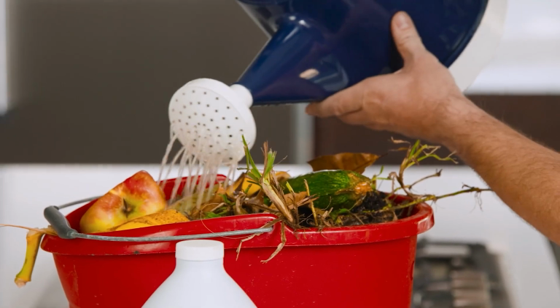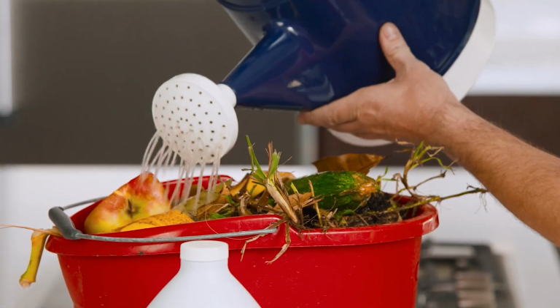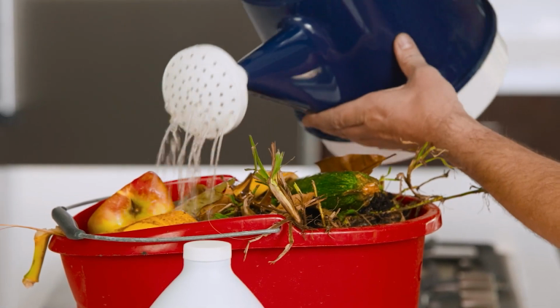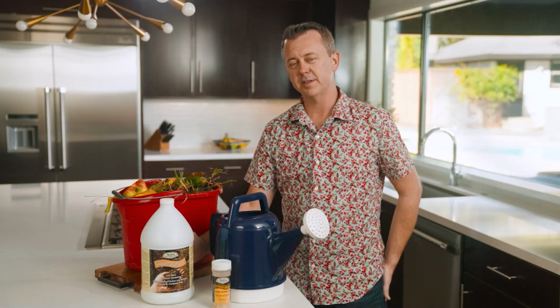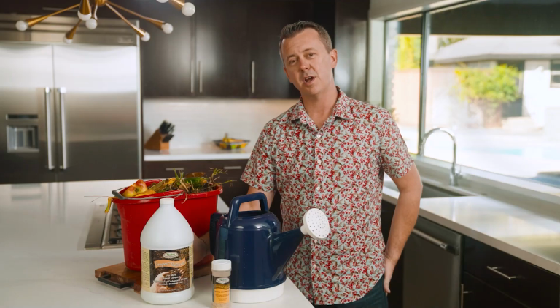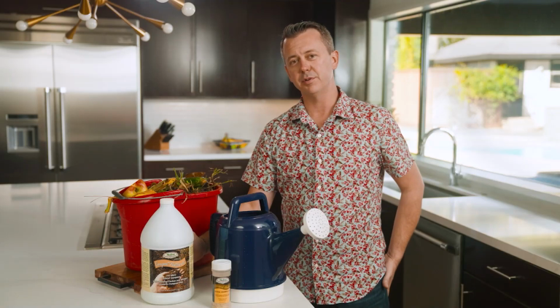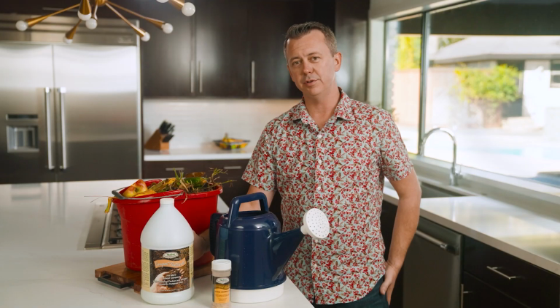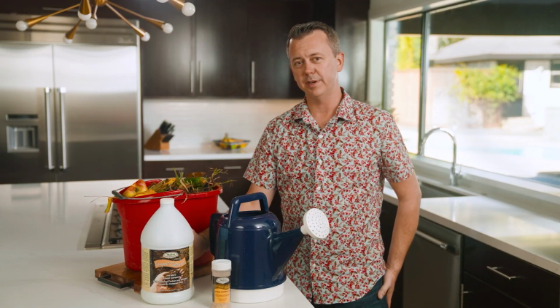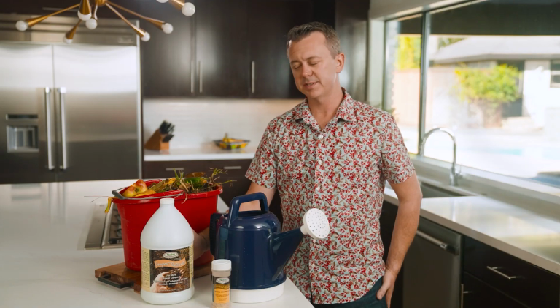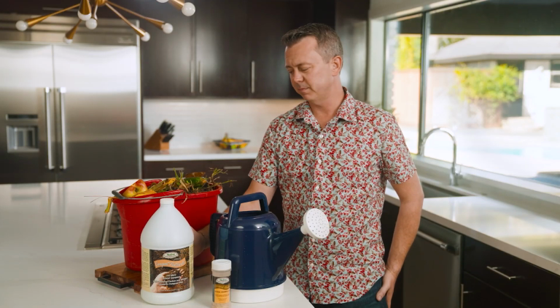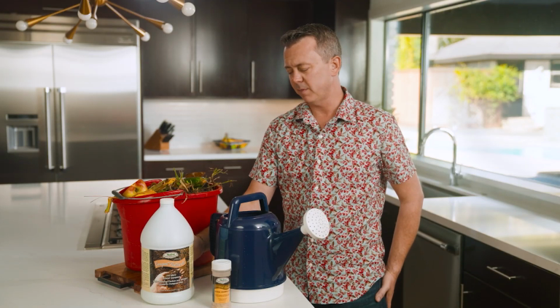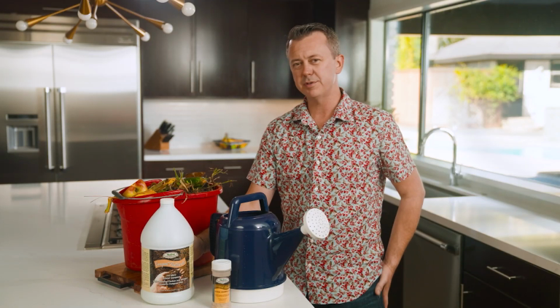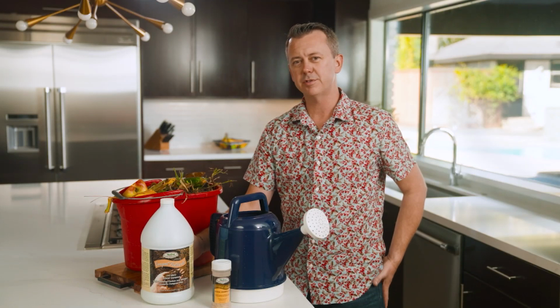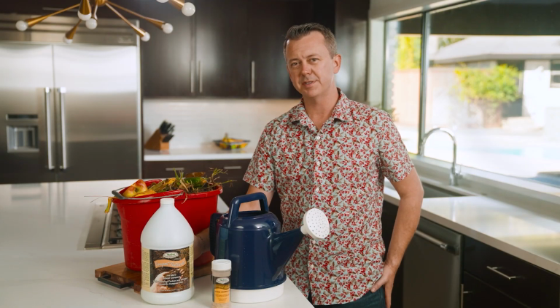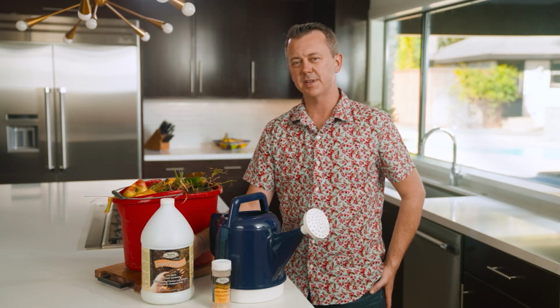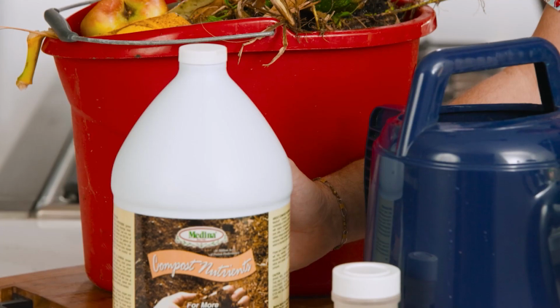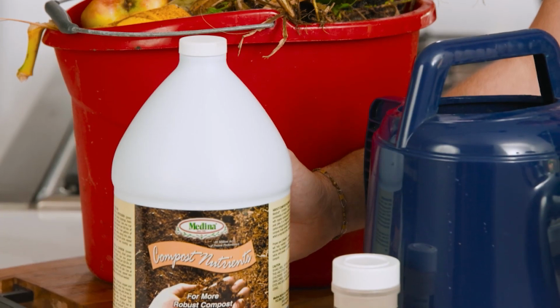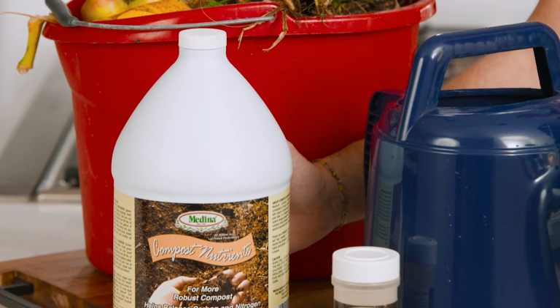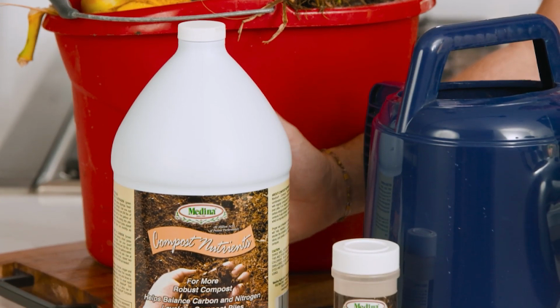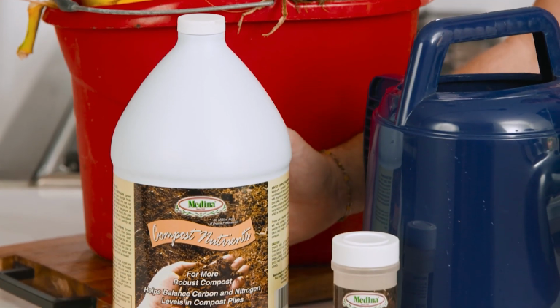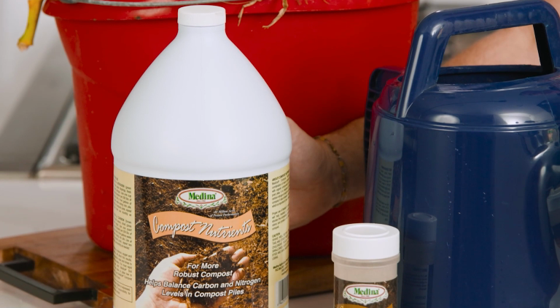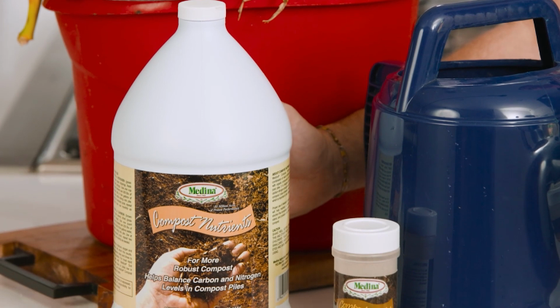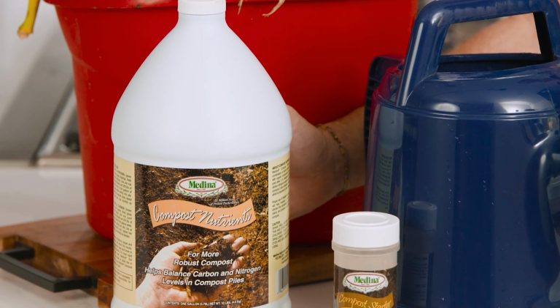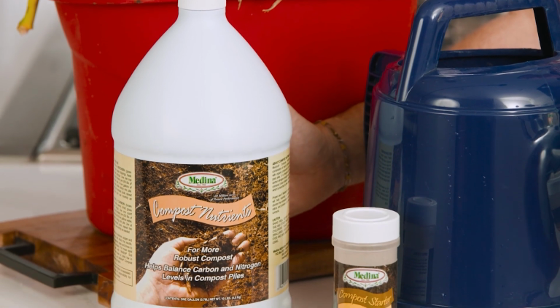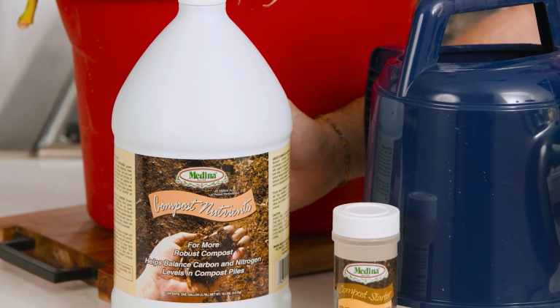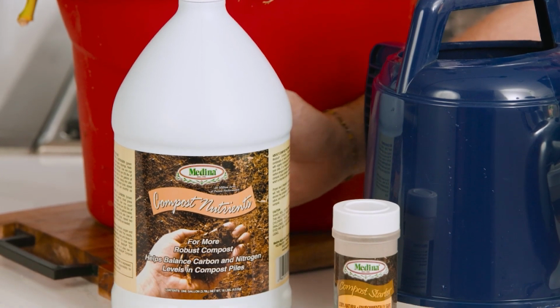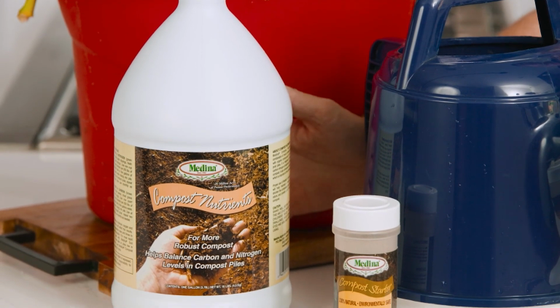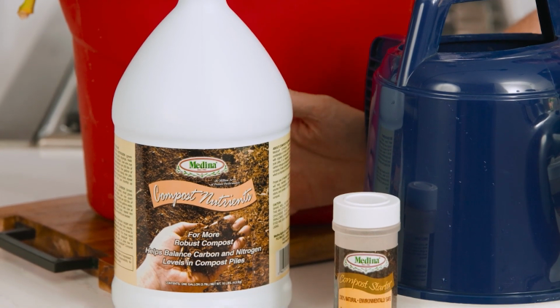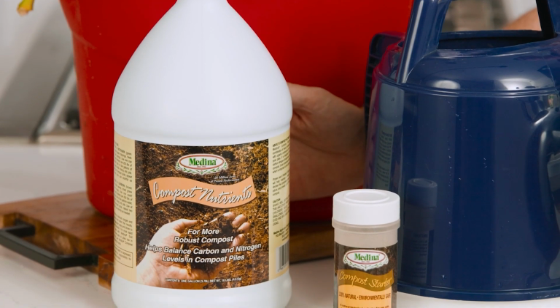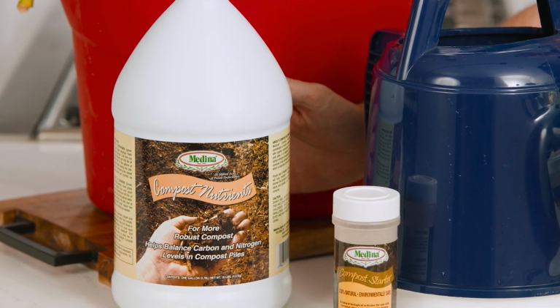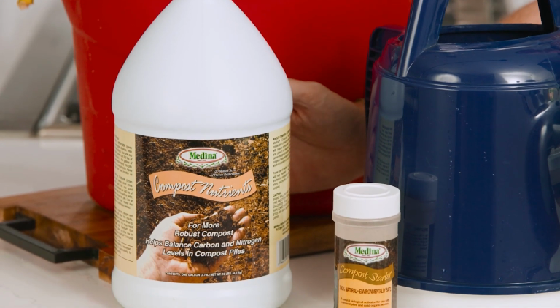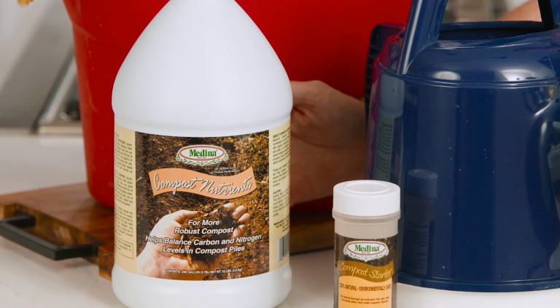The other product is compost nutrients. Compost nutrients is designed to help balance the carbon nitrogen phosphorus ratio of your pile.